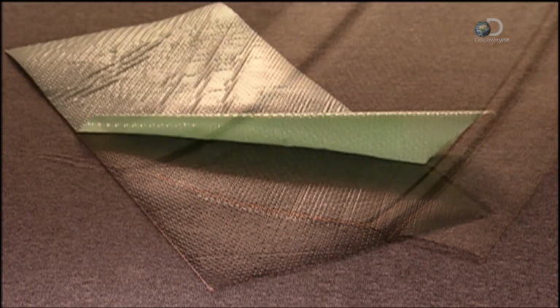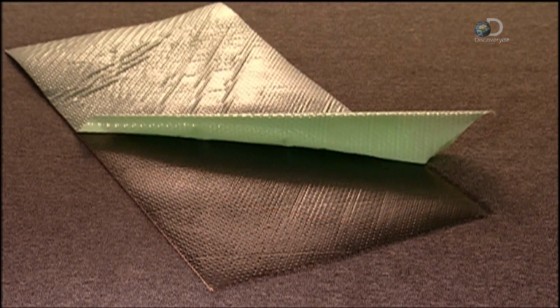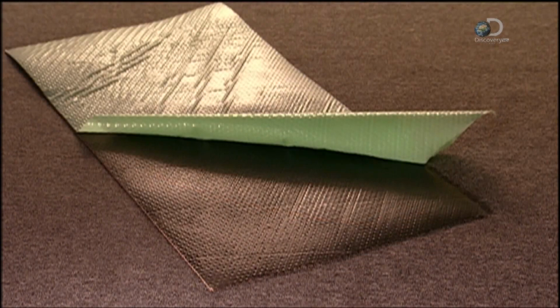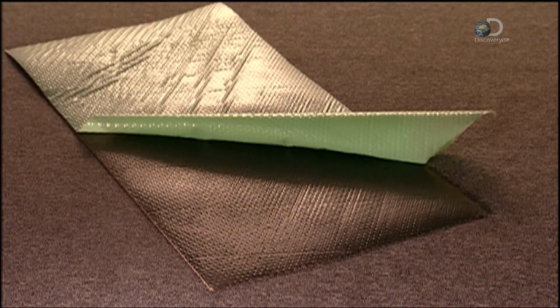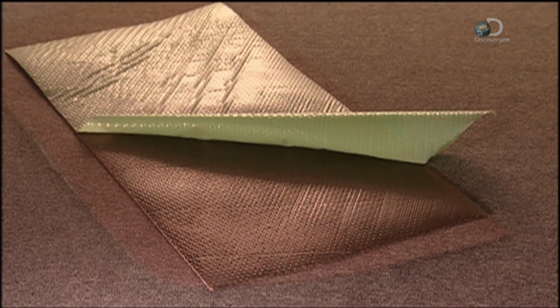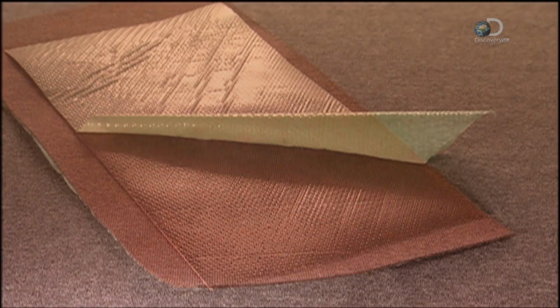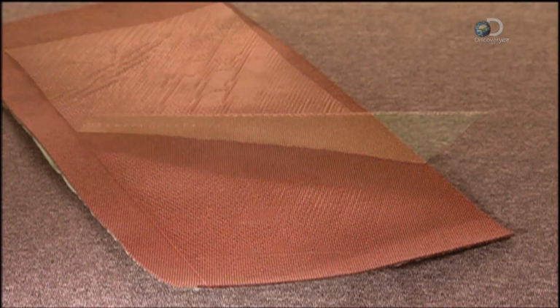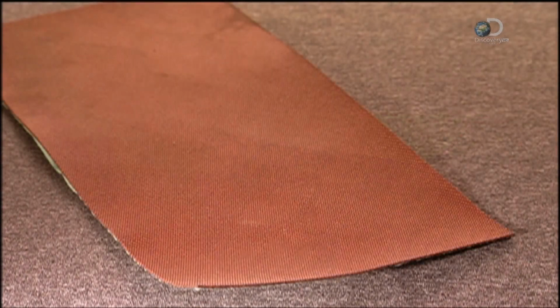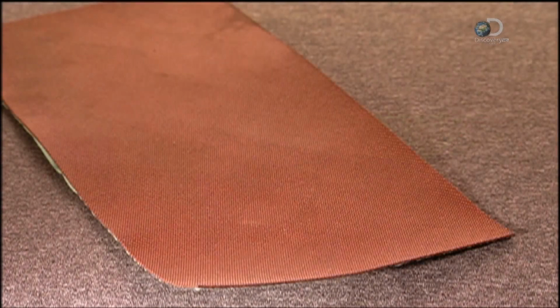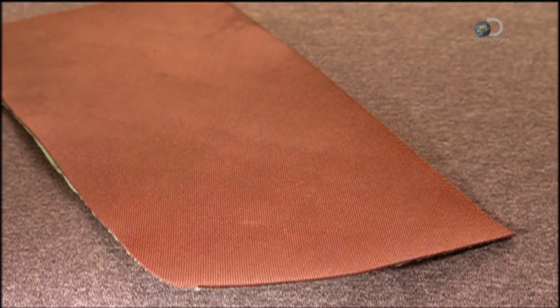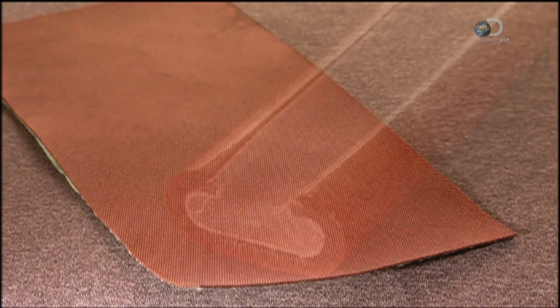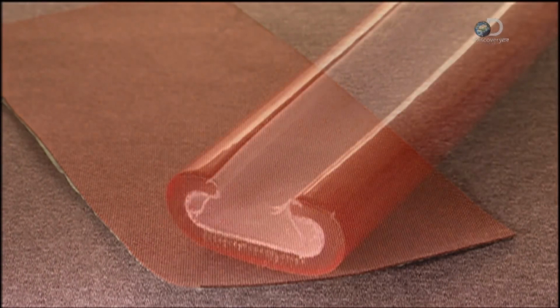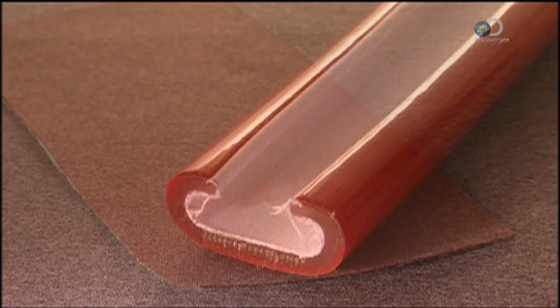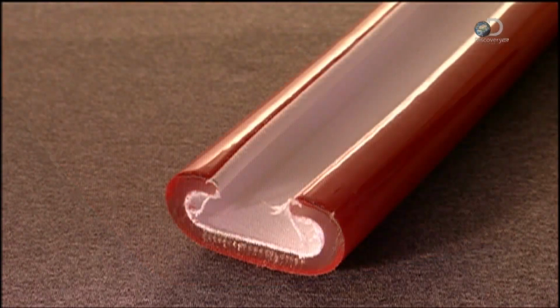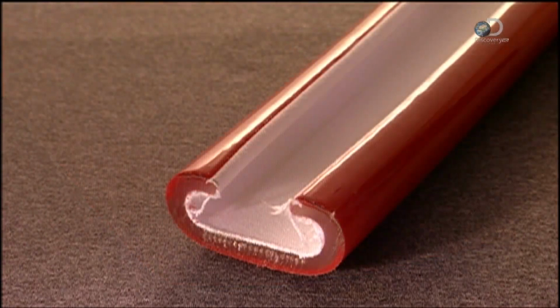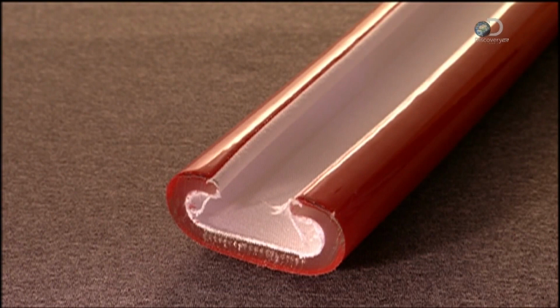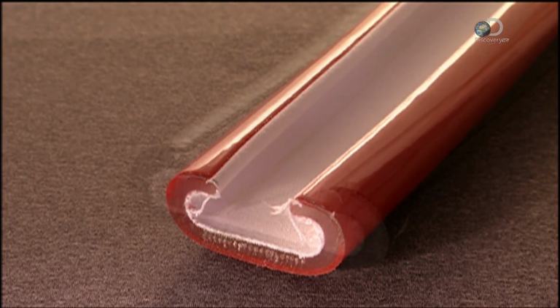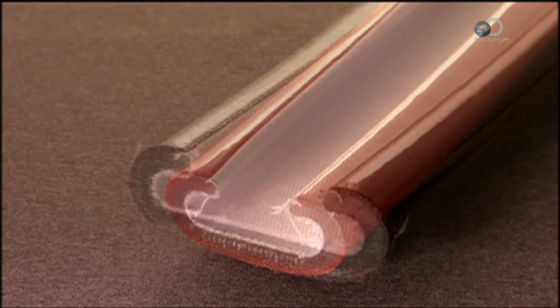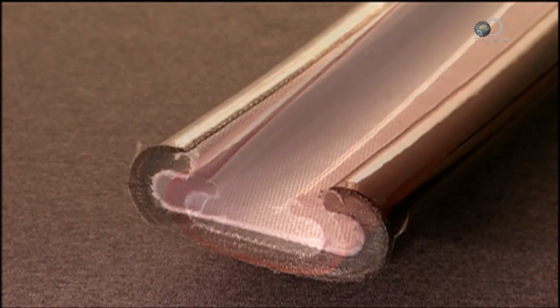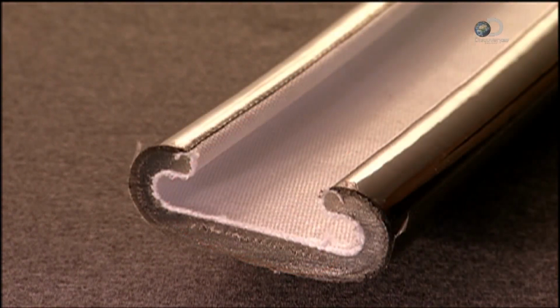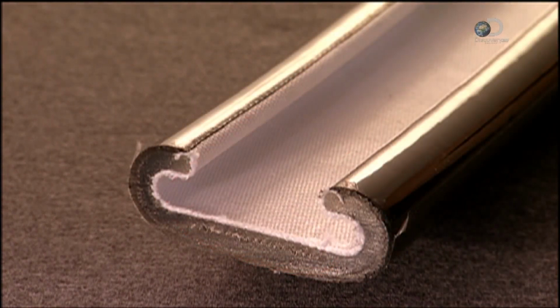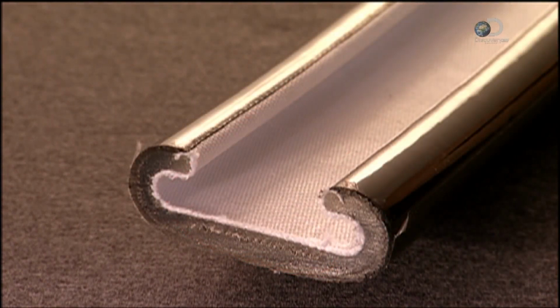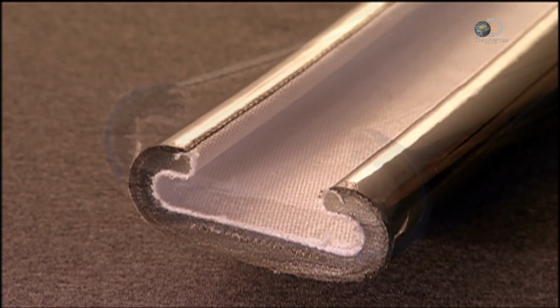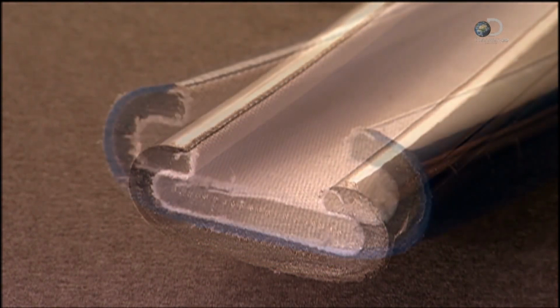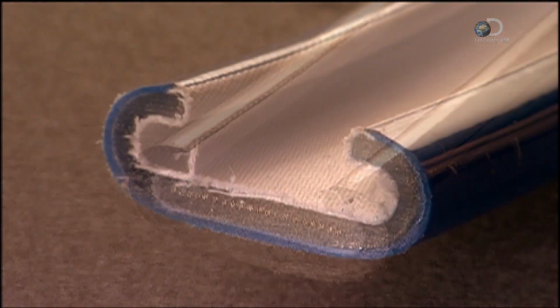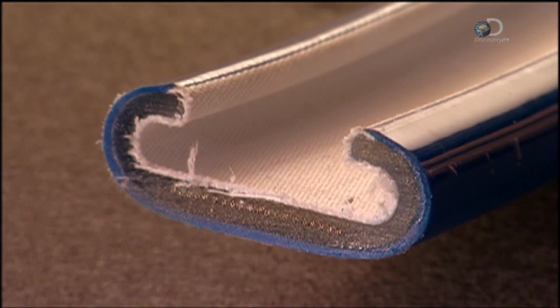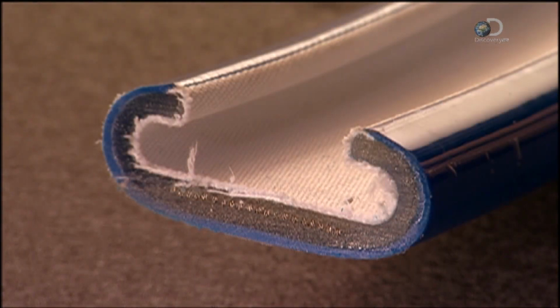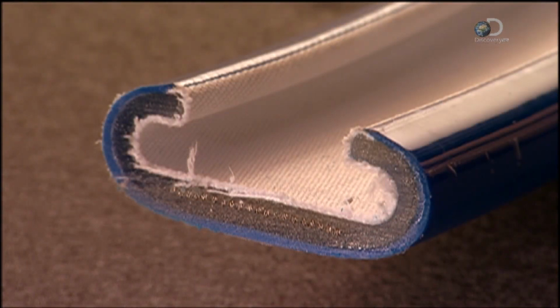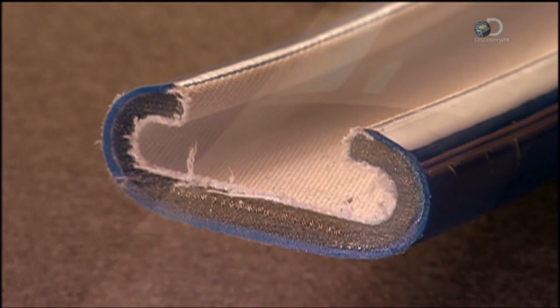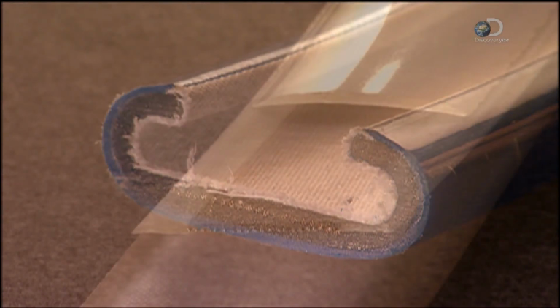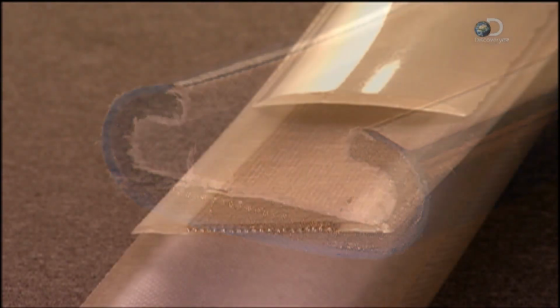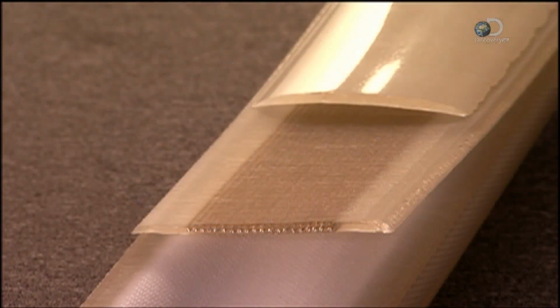And that's the inside story on the escalator handrail — something to think about when you're on your way up.